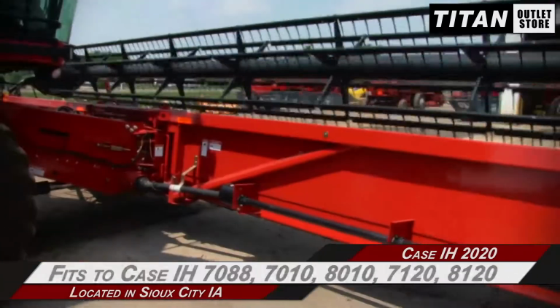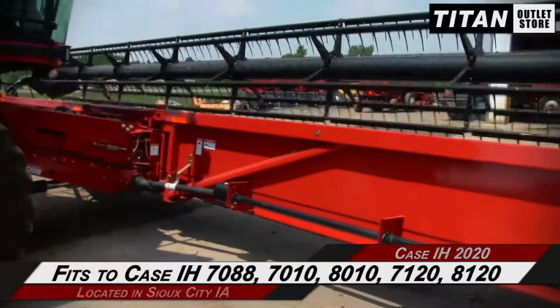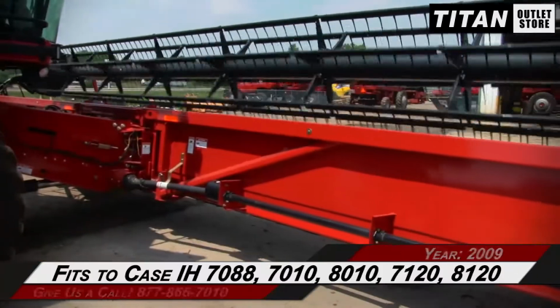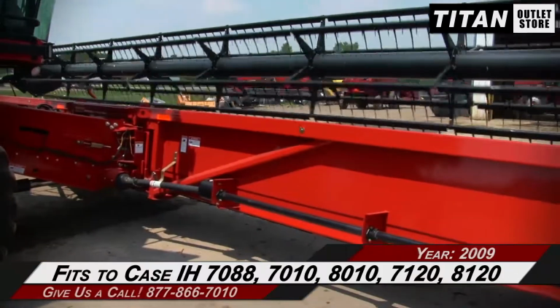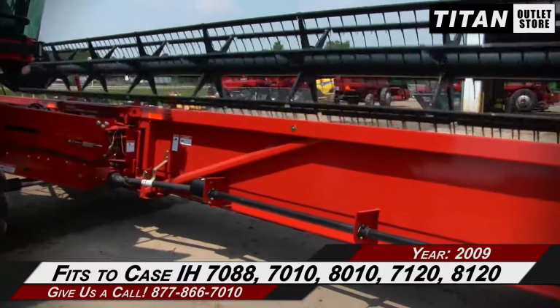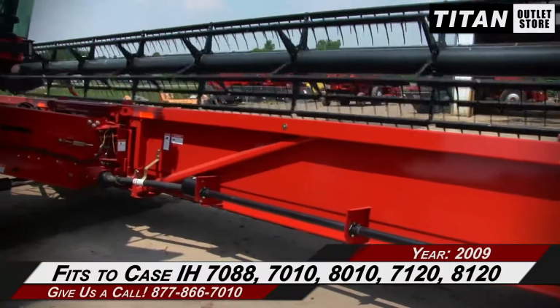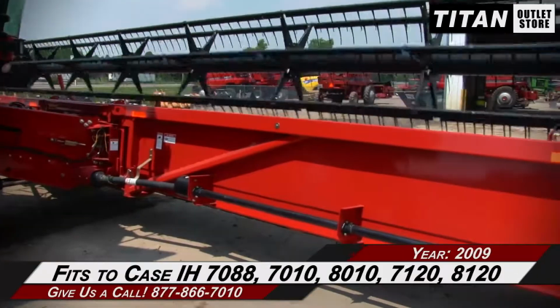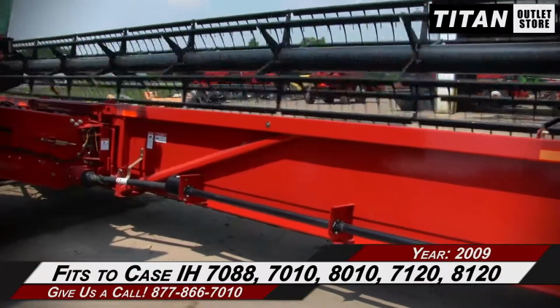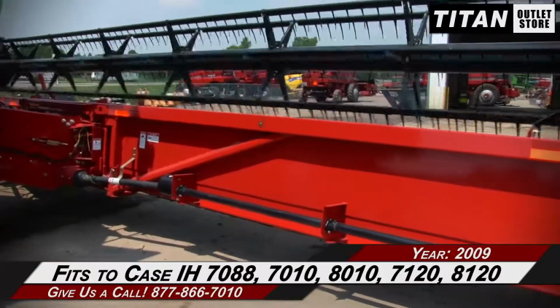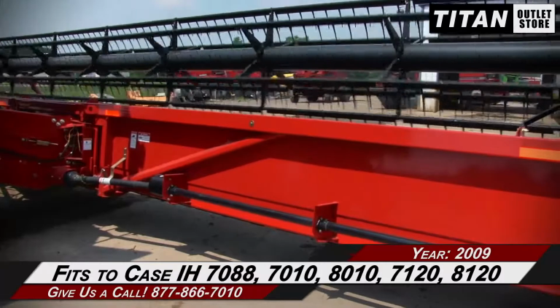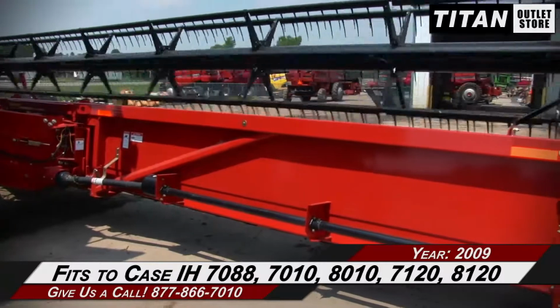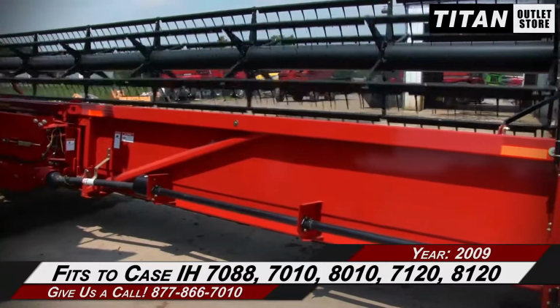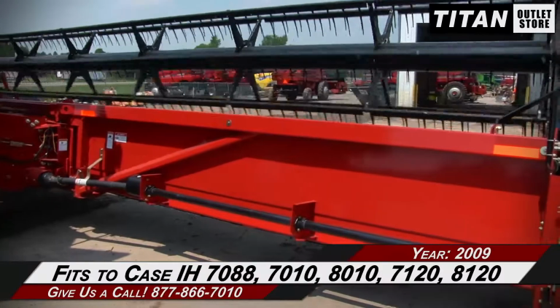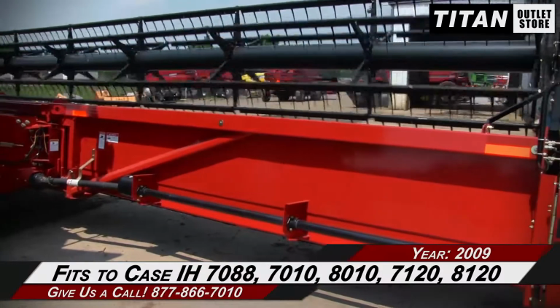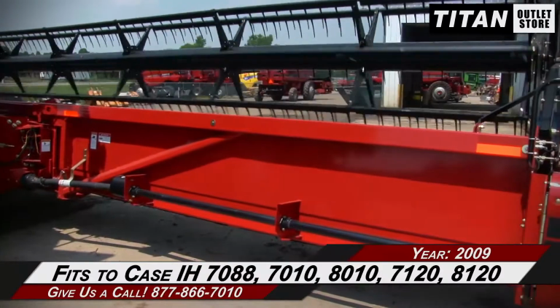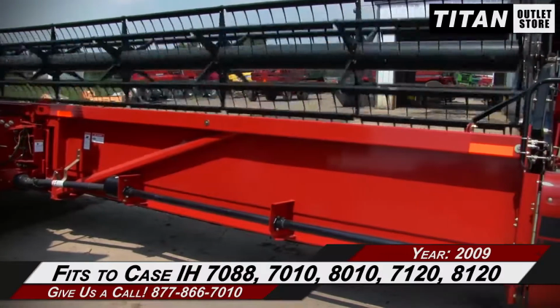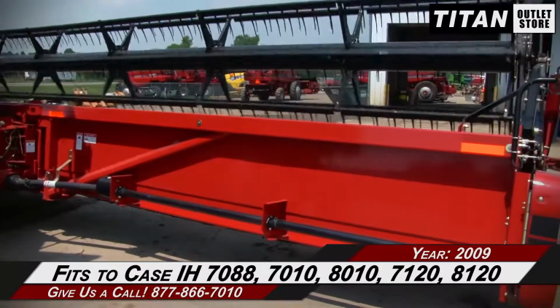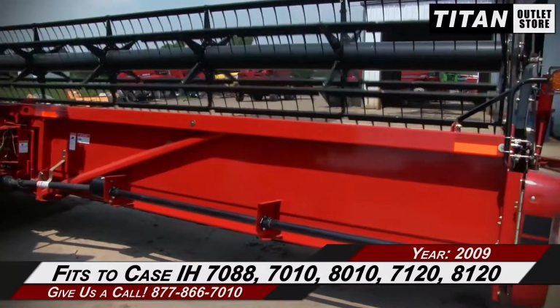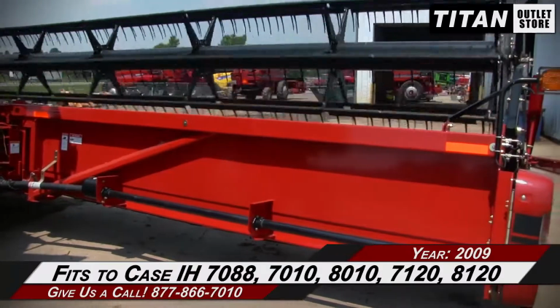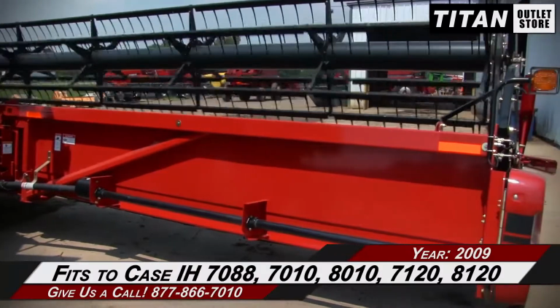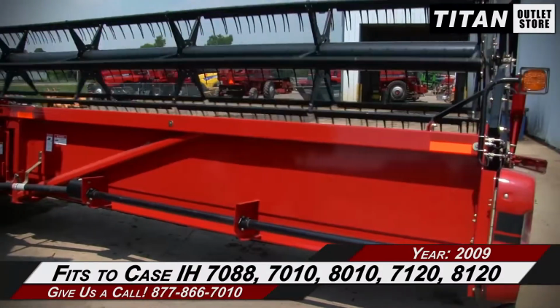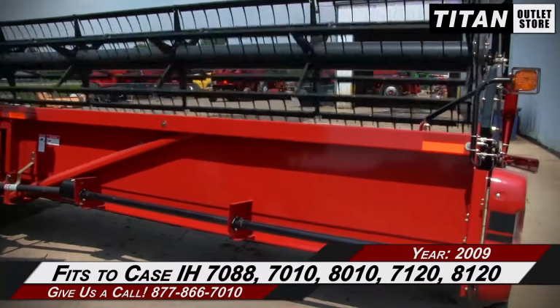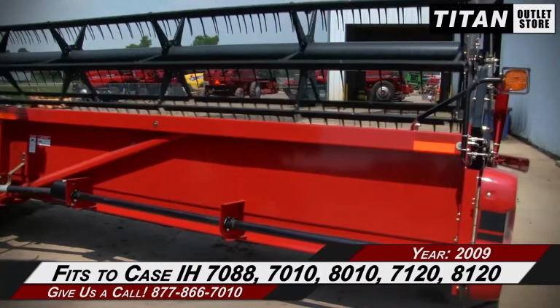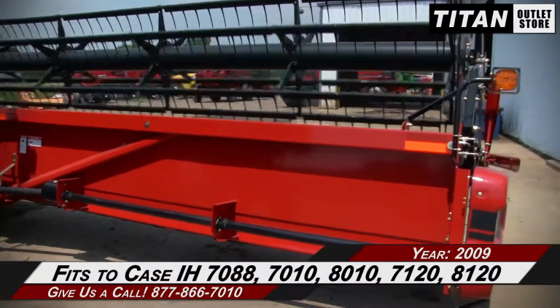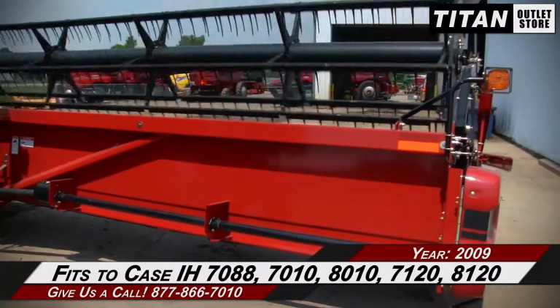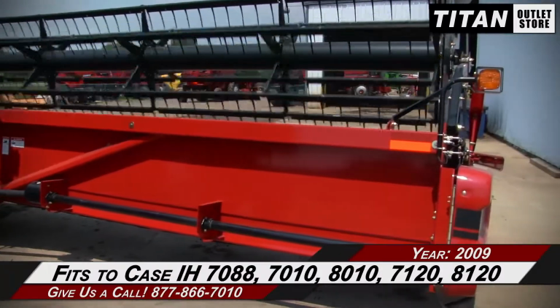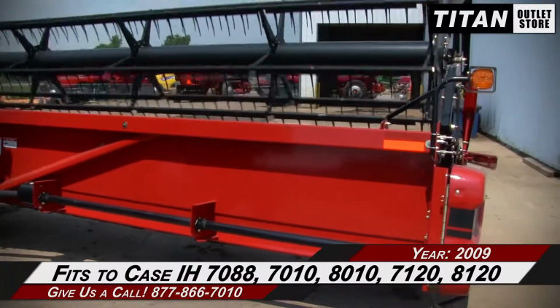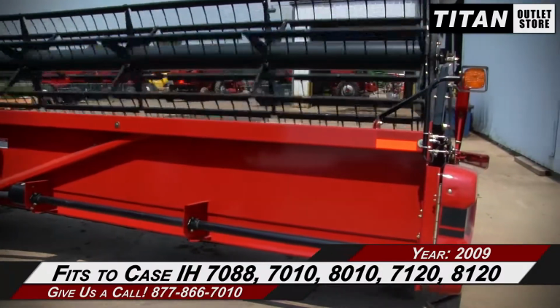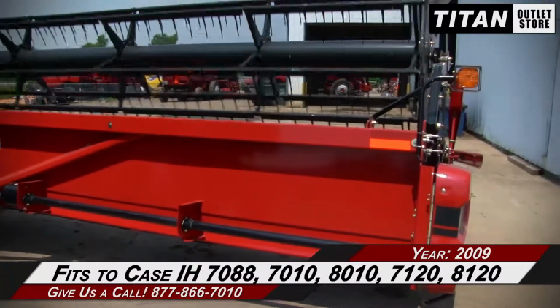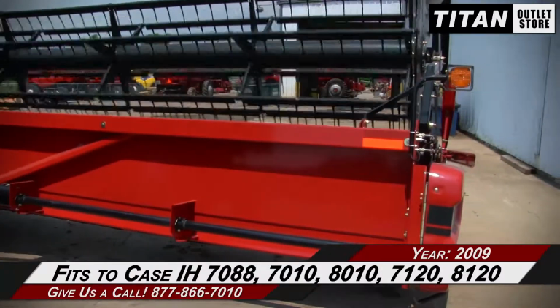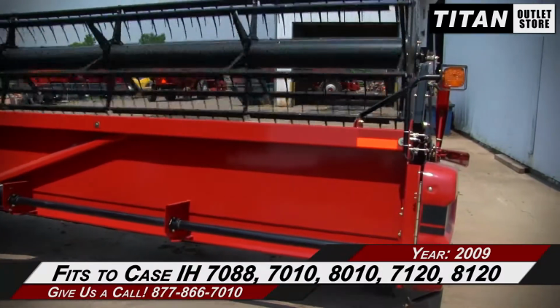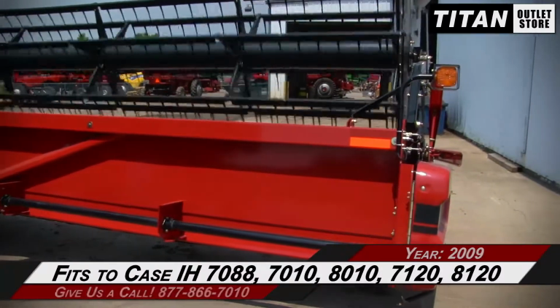This 2020 fits the KSIH 7088, 7010, 8010, 7120, and 8120 combines.